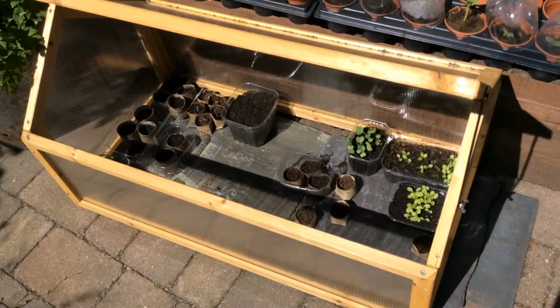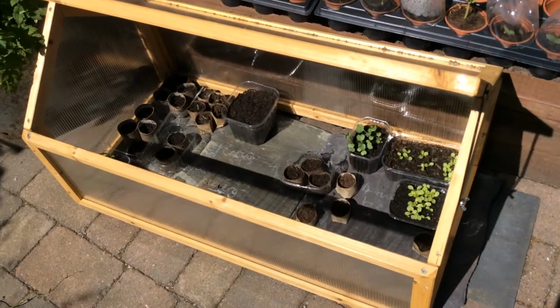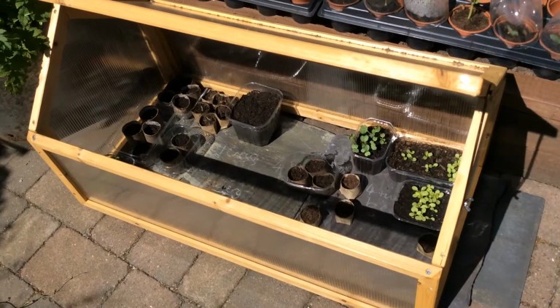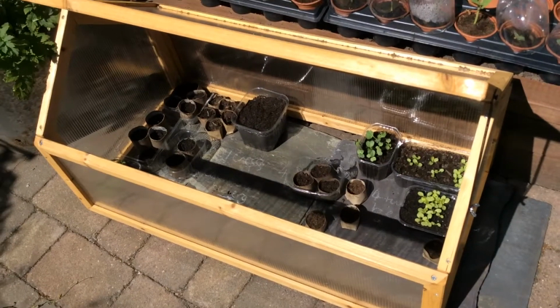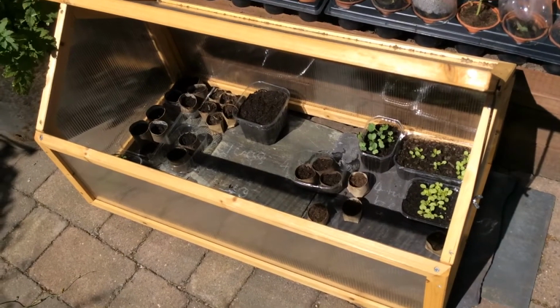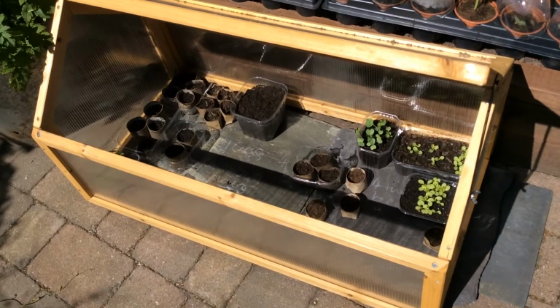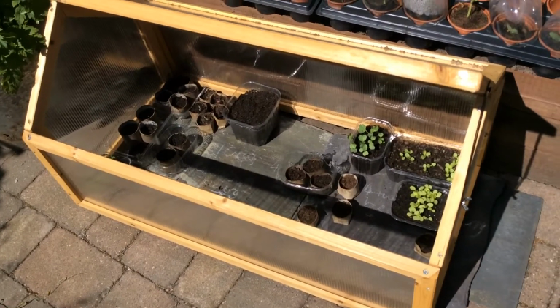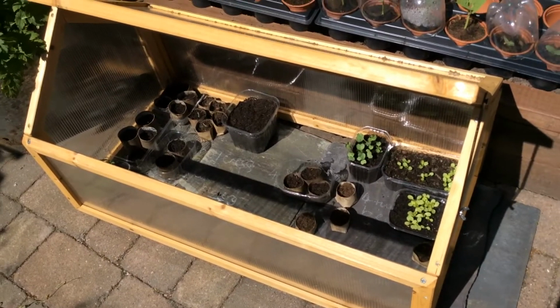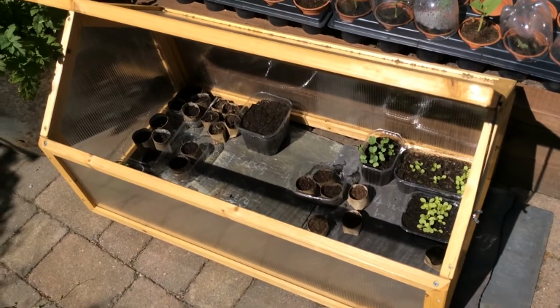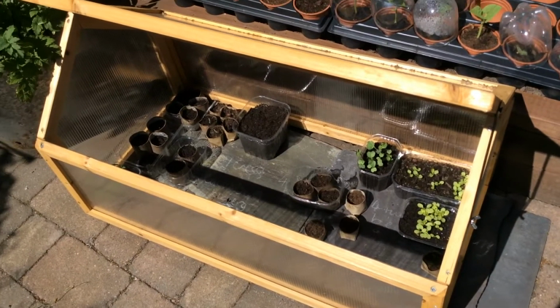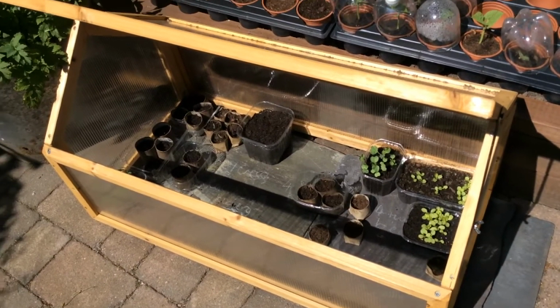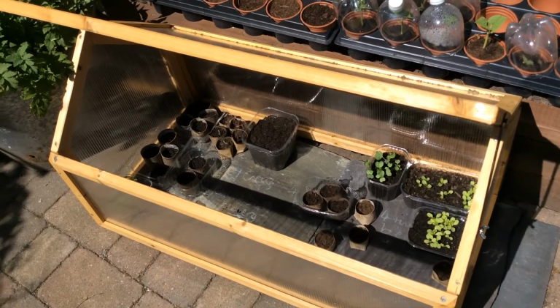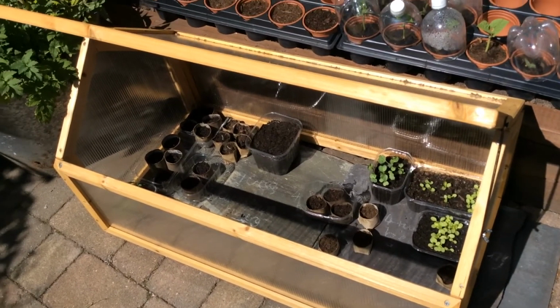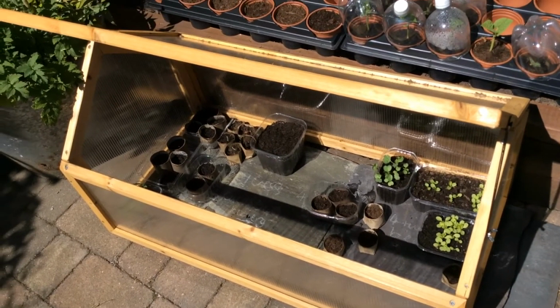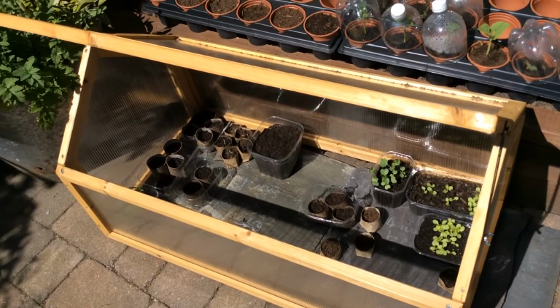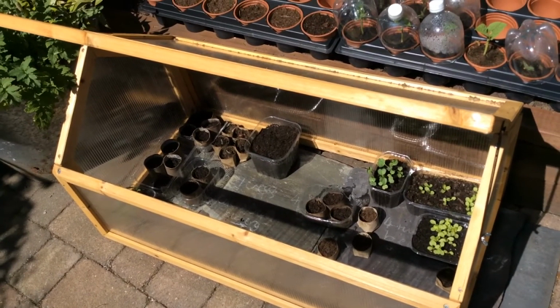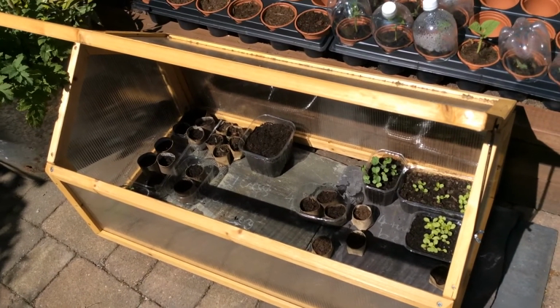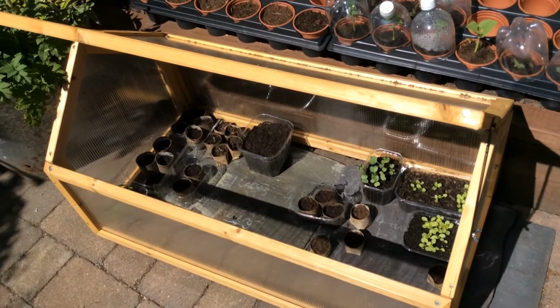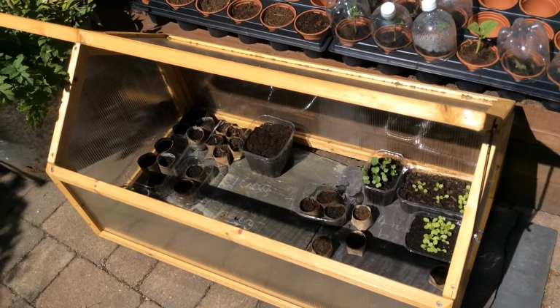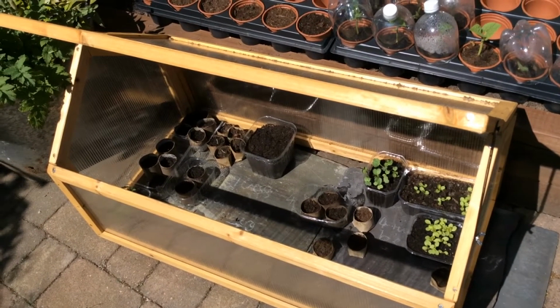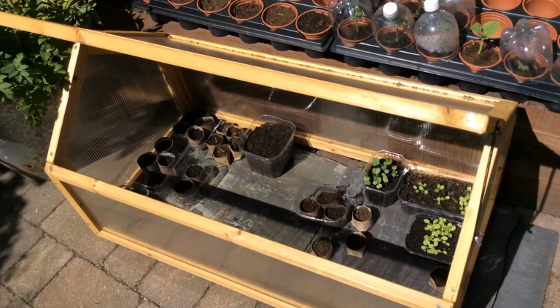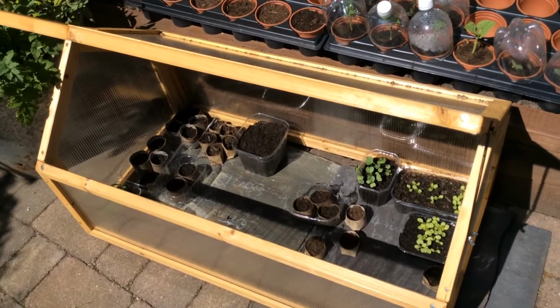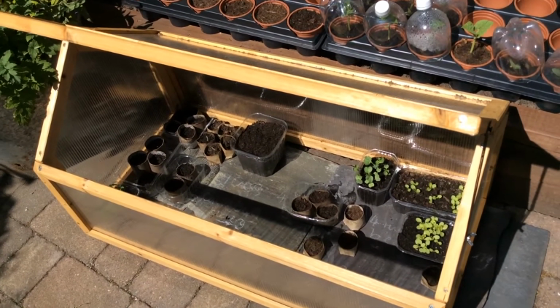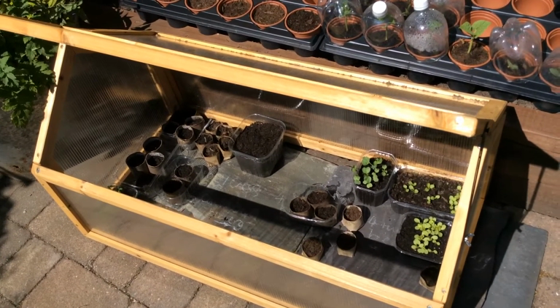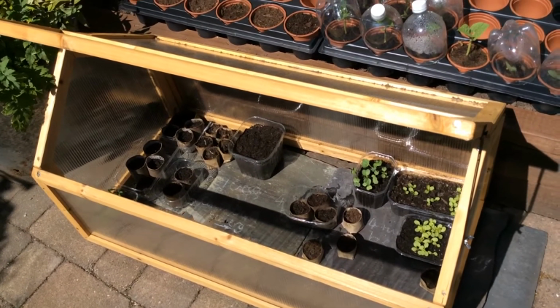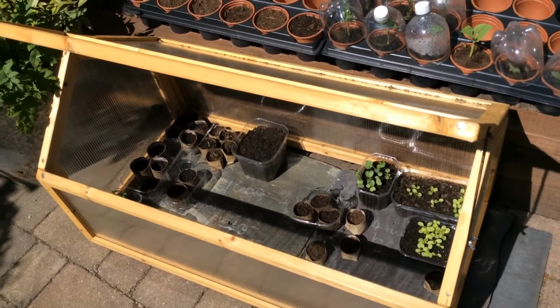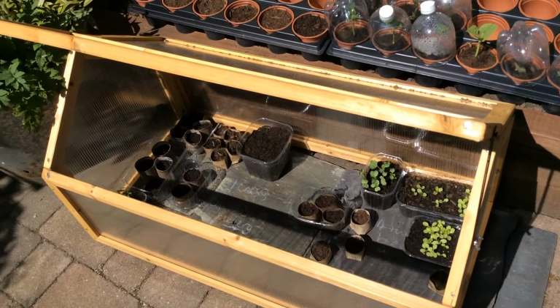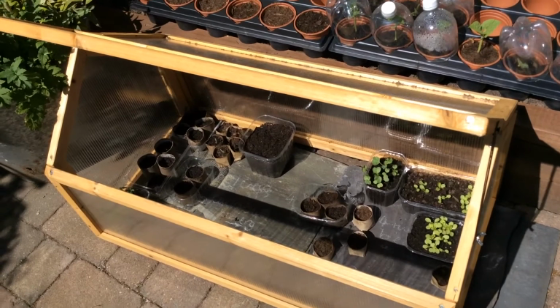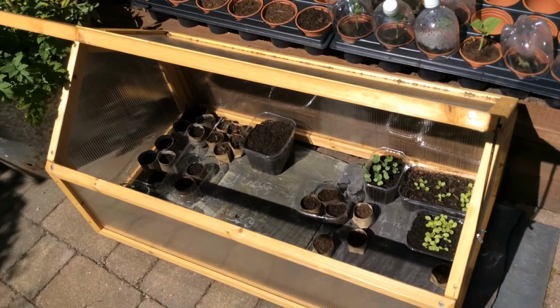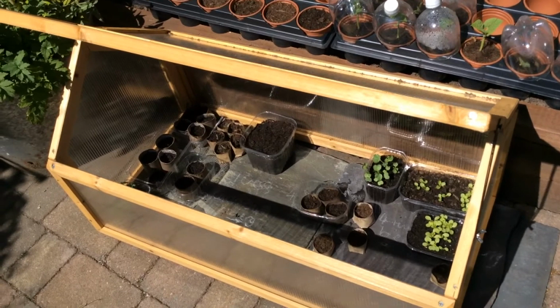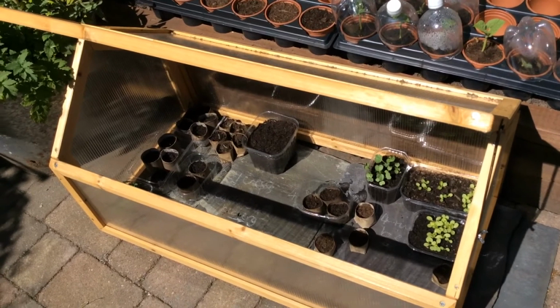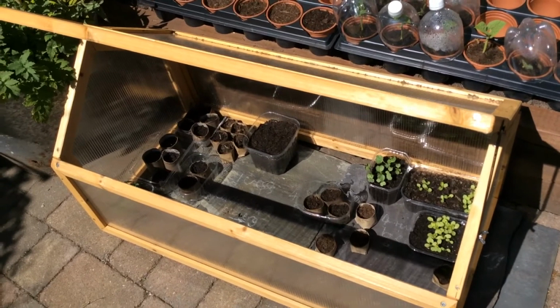Have you played outside today? I thought I'd show you a little bit around my garden.